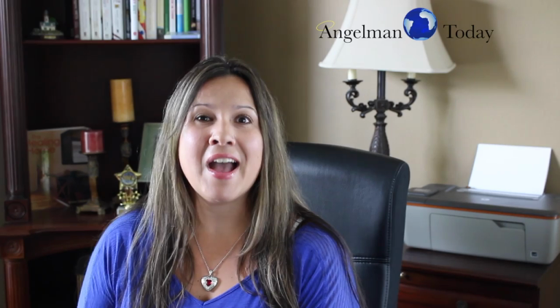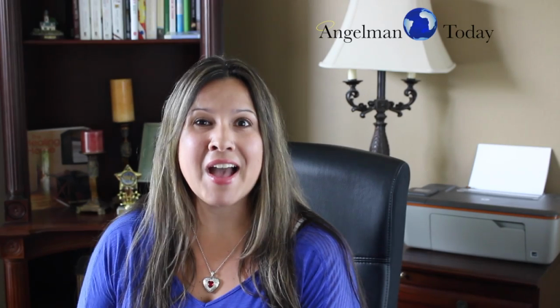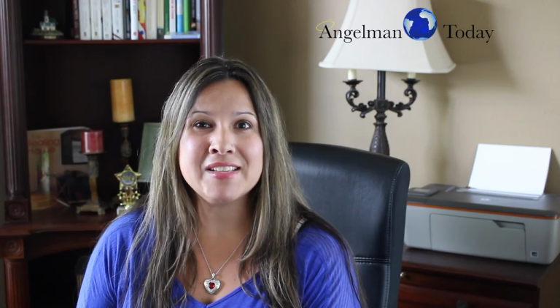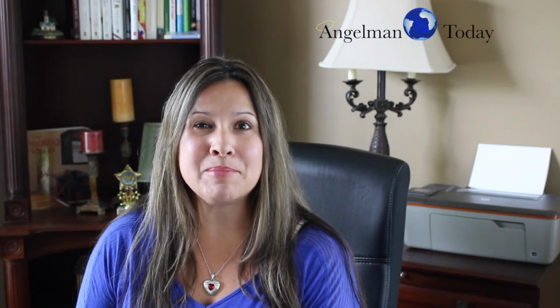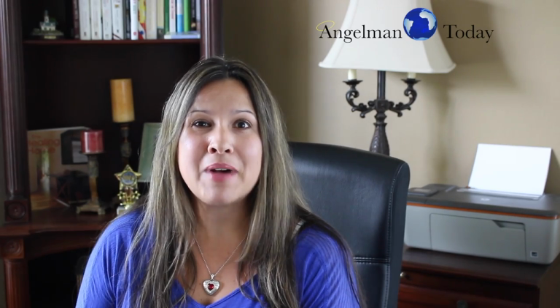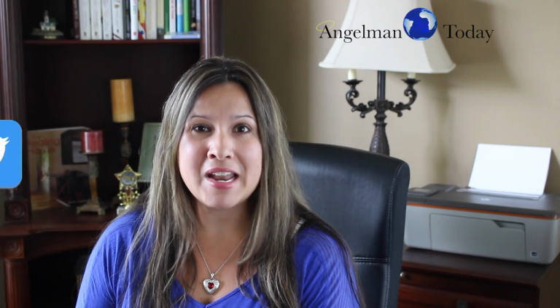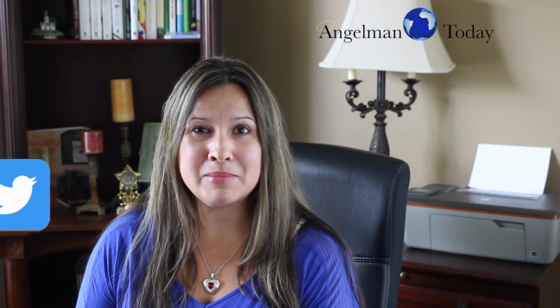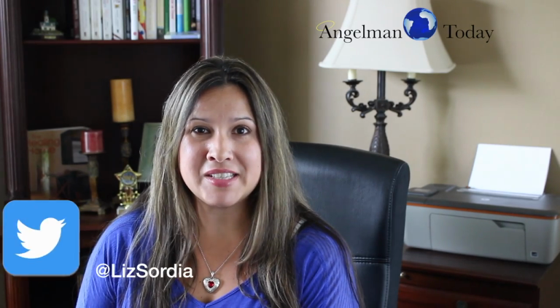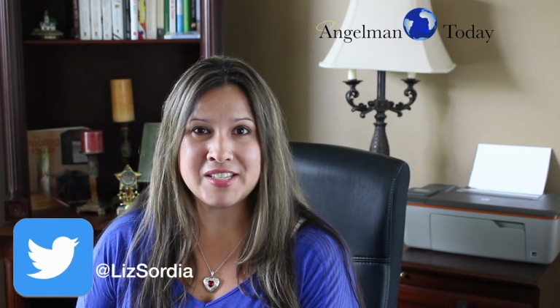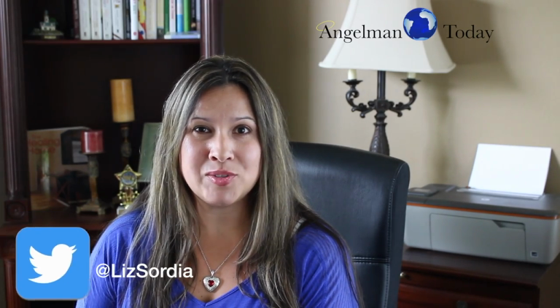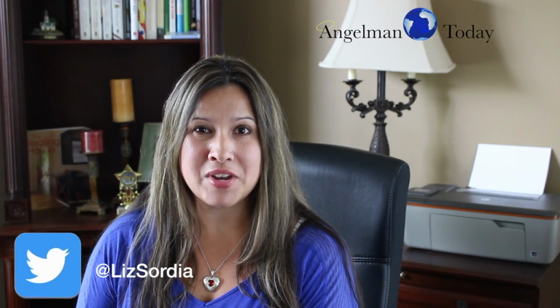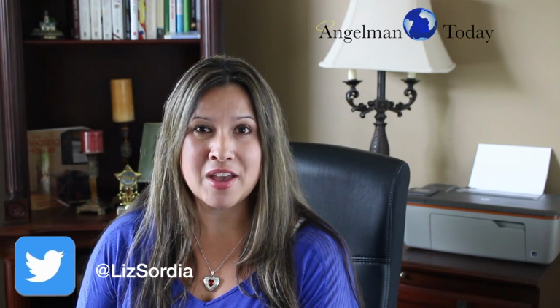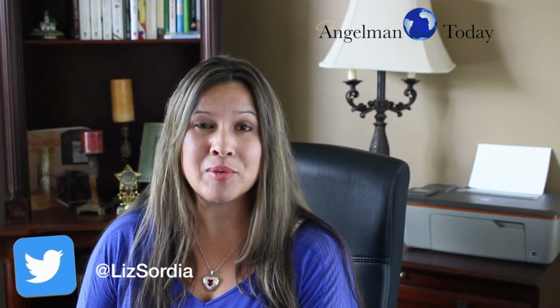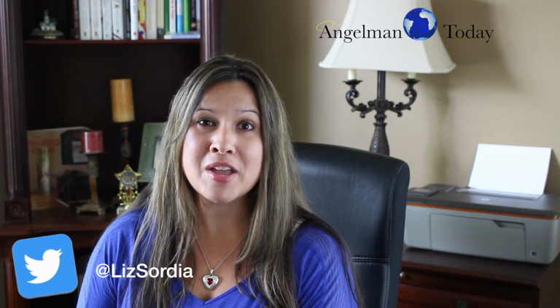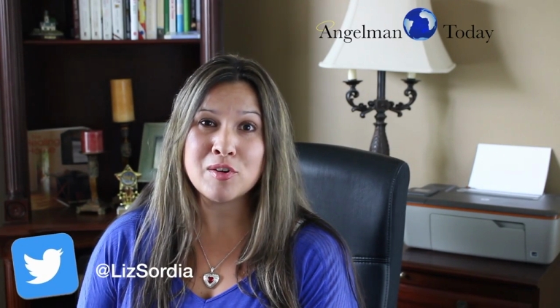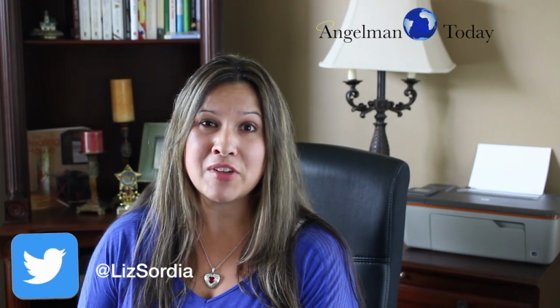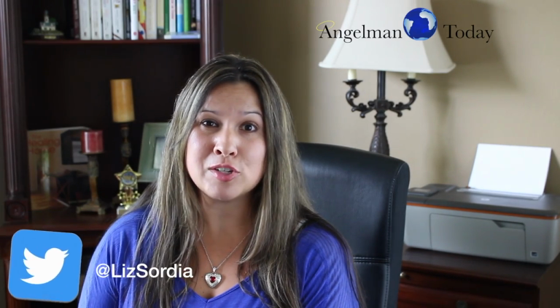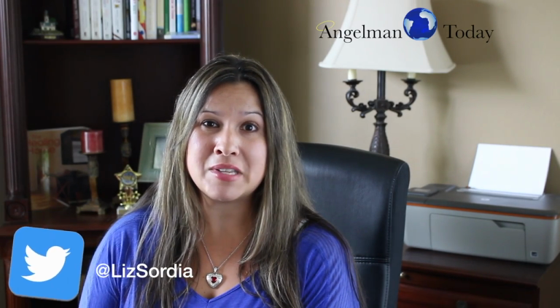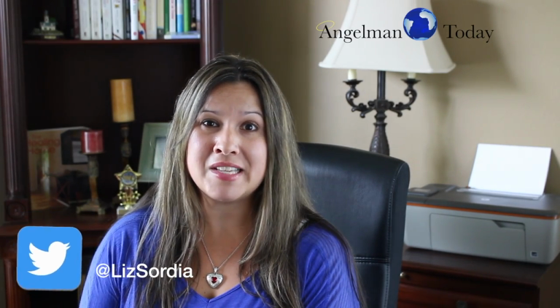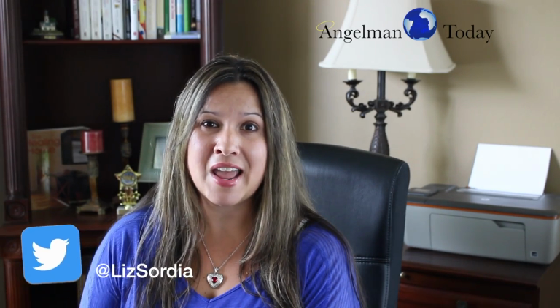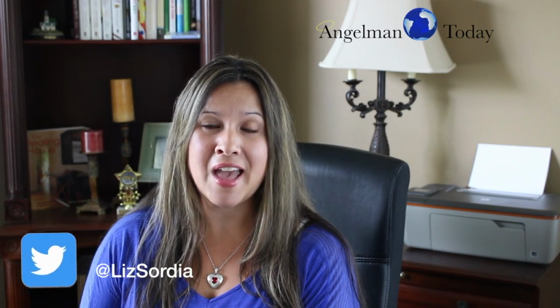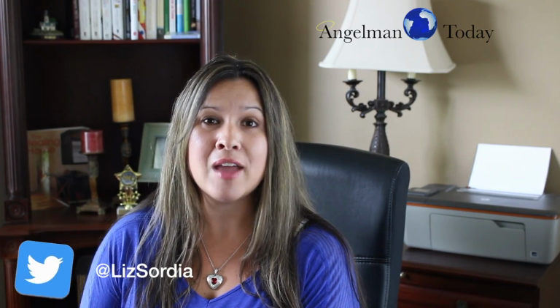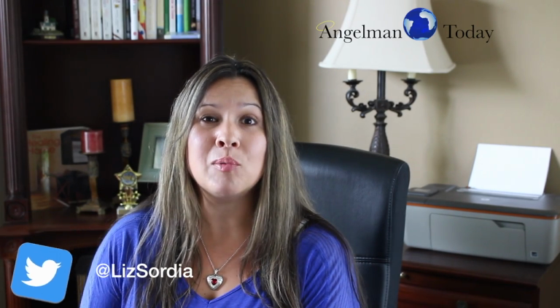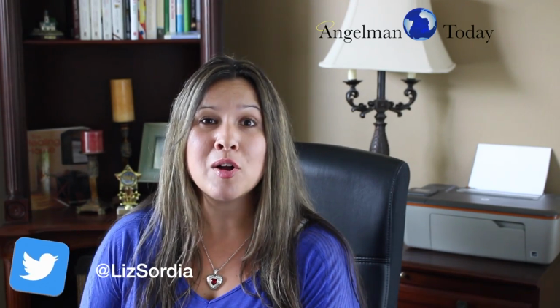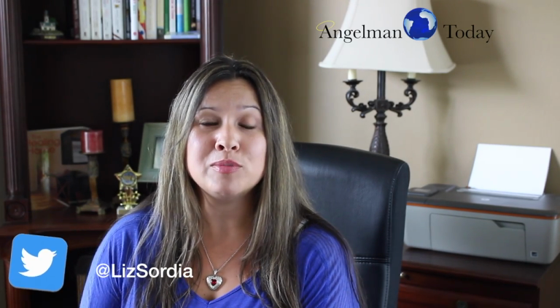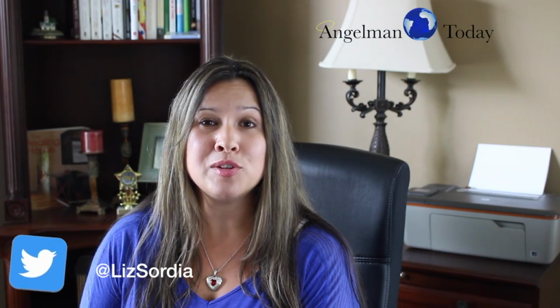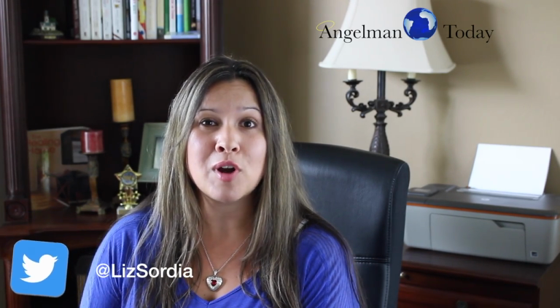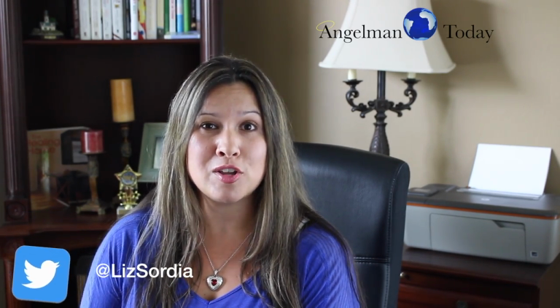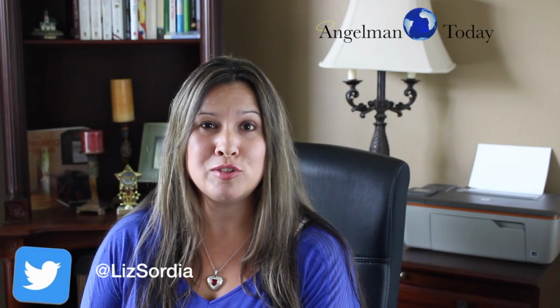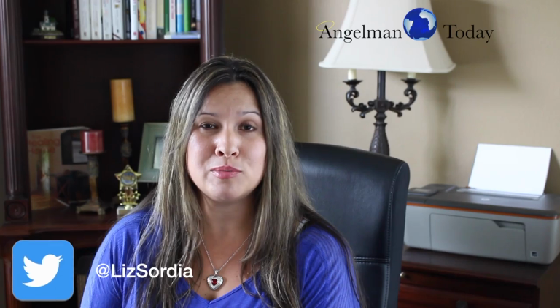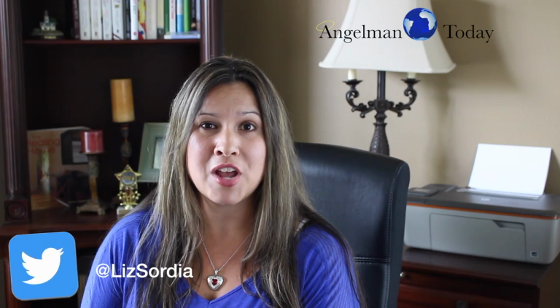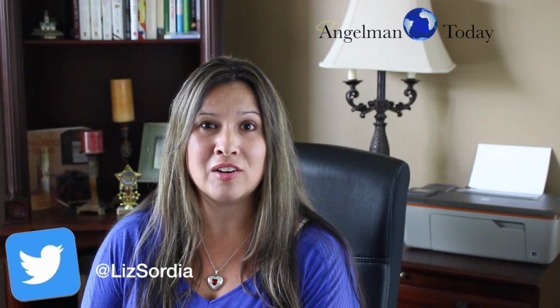Hi guys, my name is Lizzie Sordia, creator of Angelman Today, and welcome to our YouTube channel.